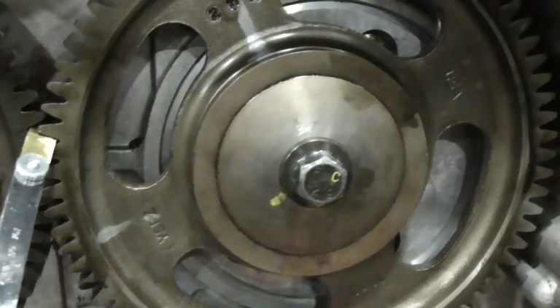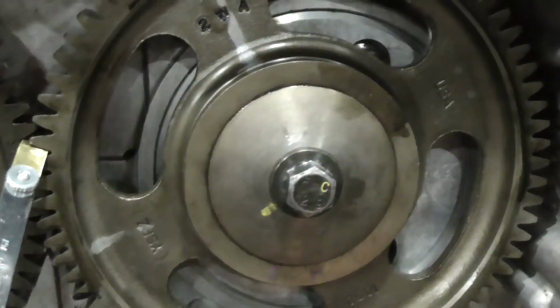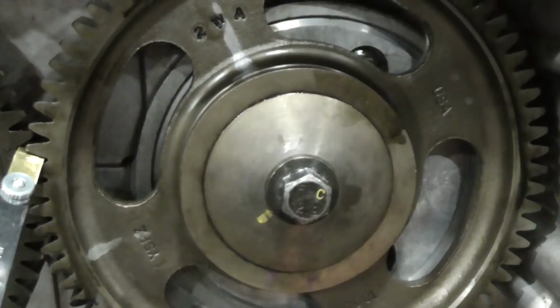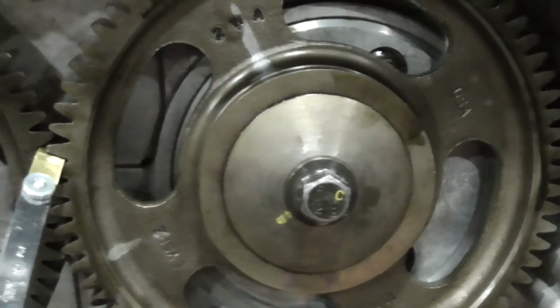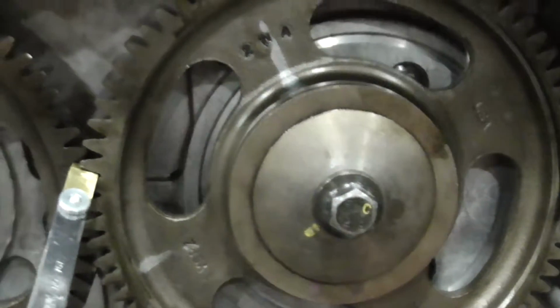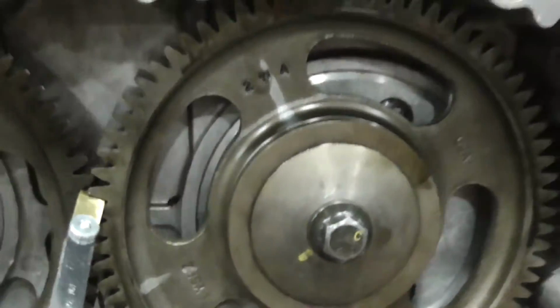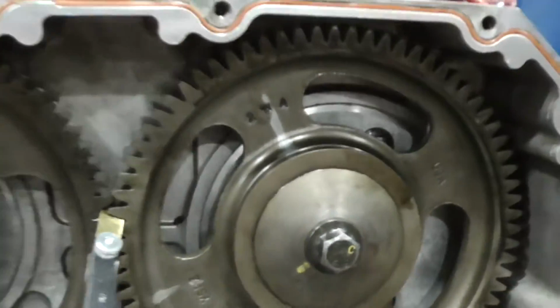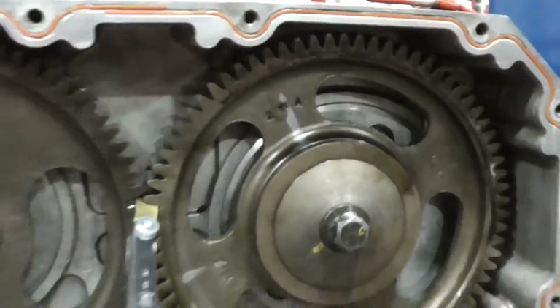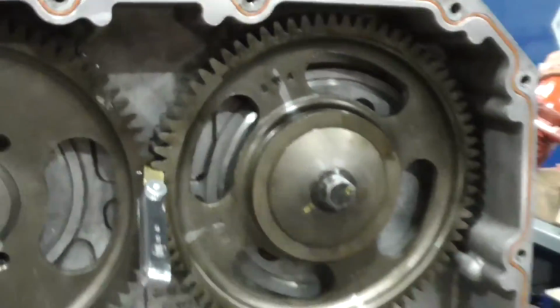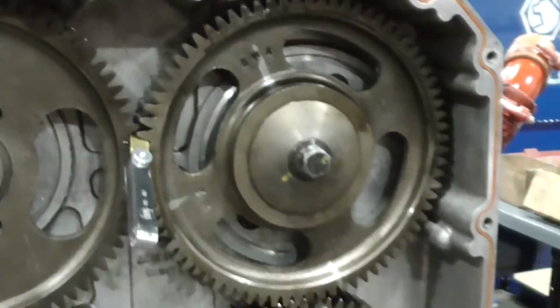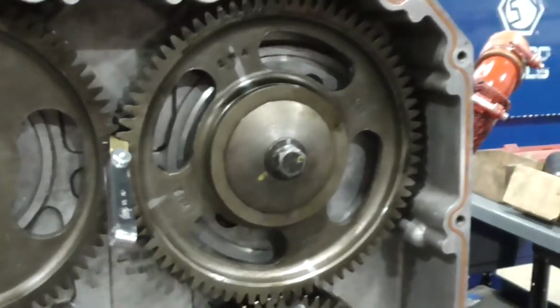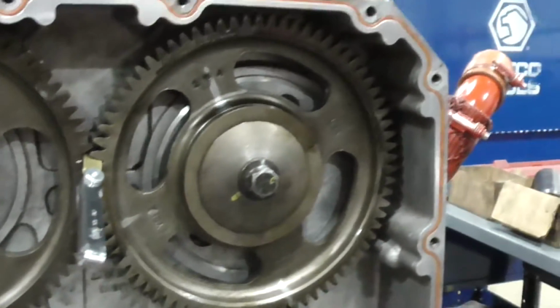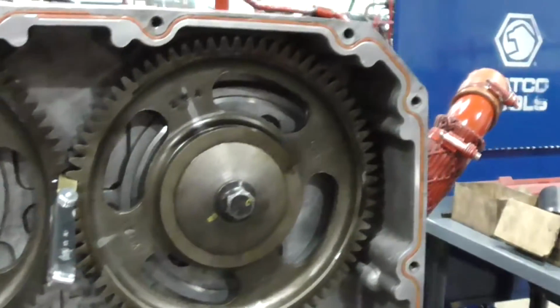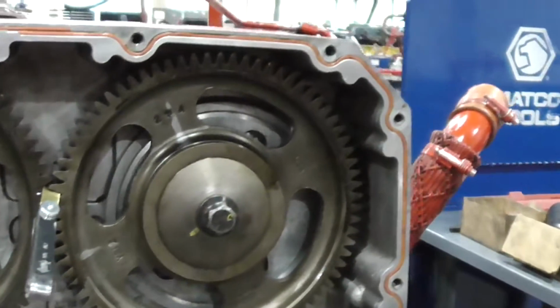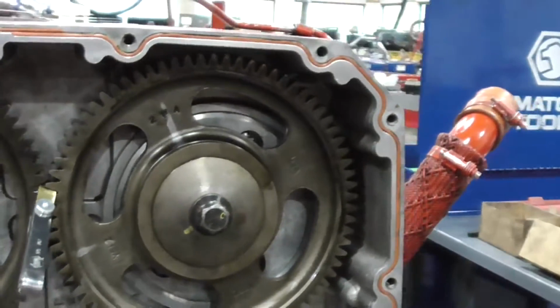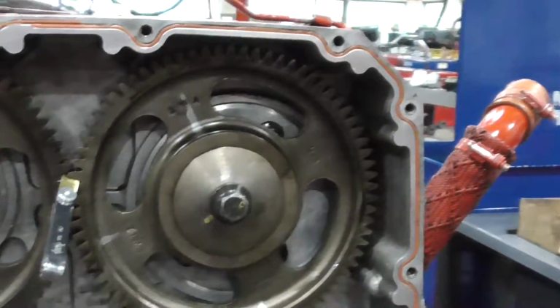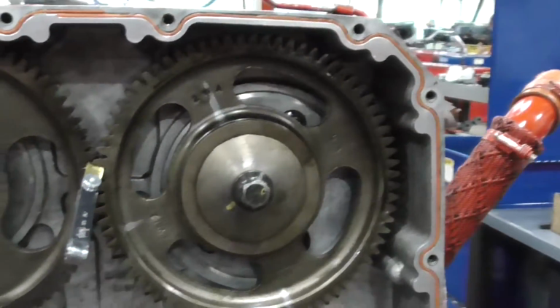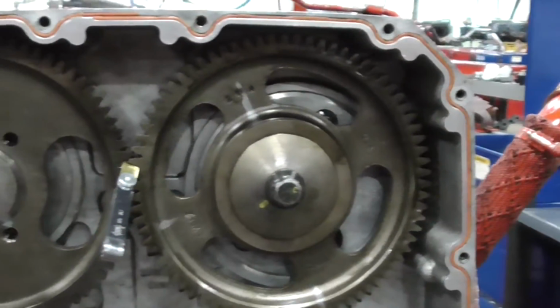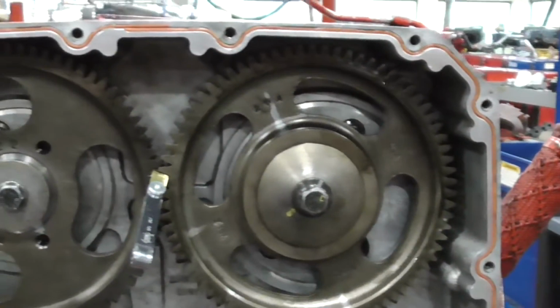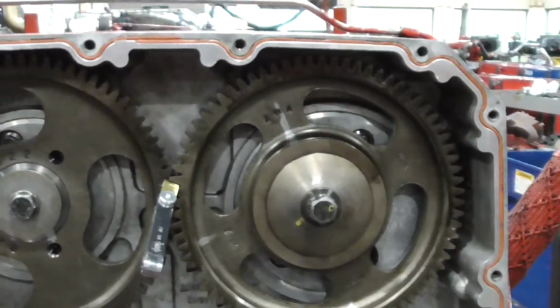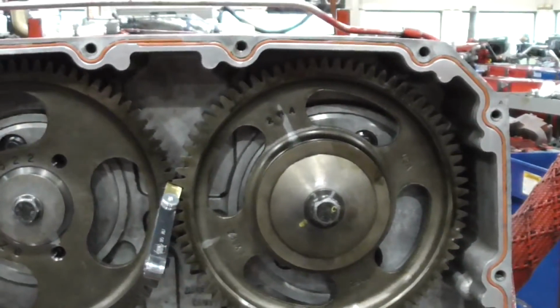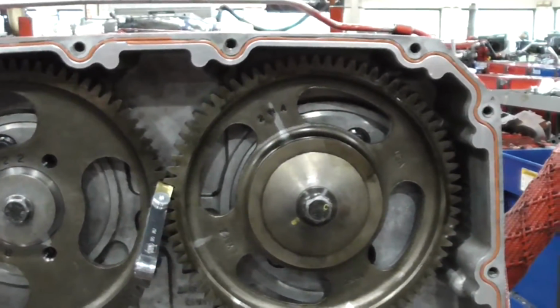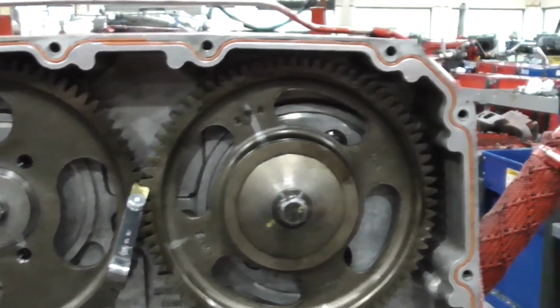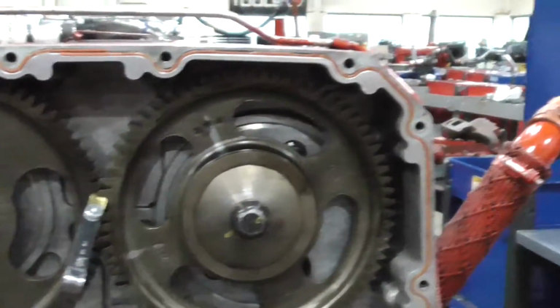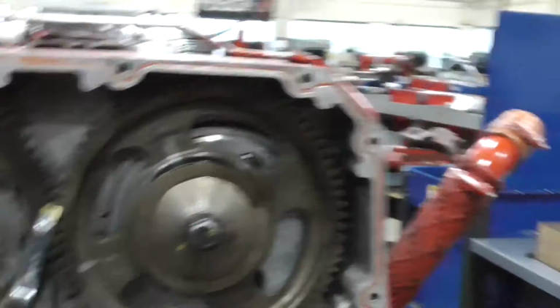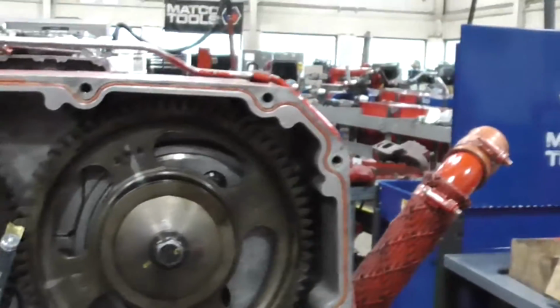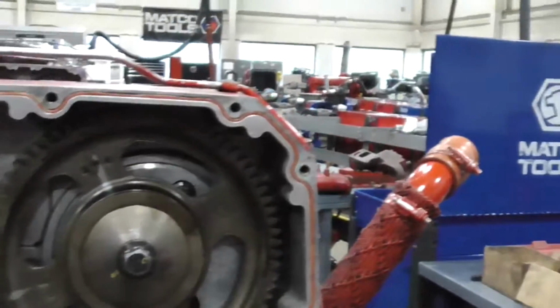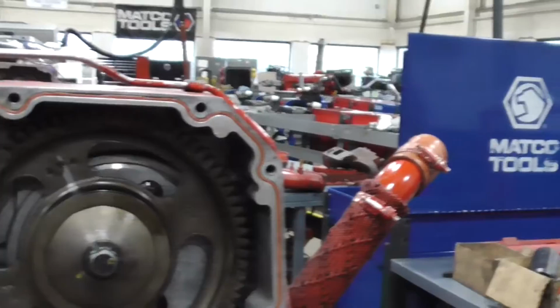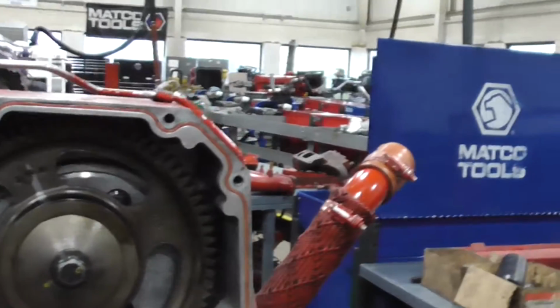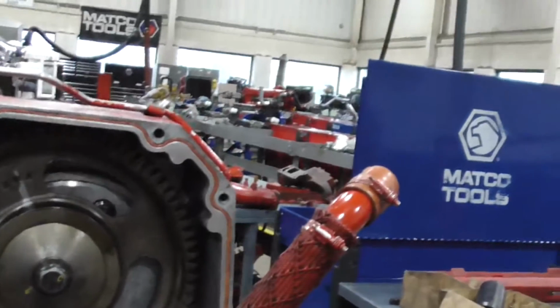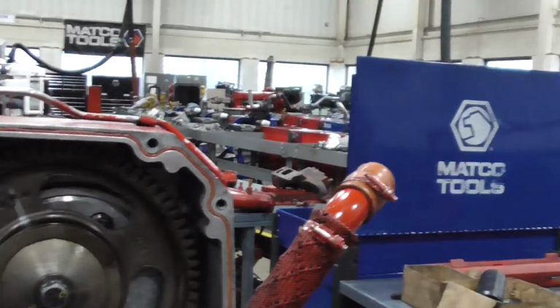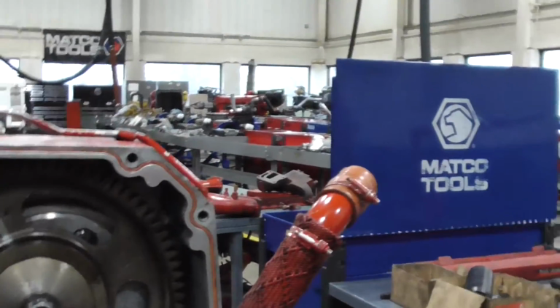Let's go ahead, pull them gears back off, put the Loctite on, and run it down.